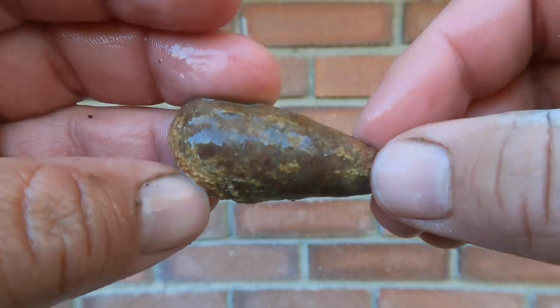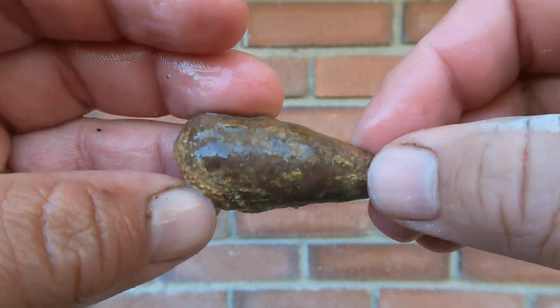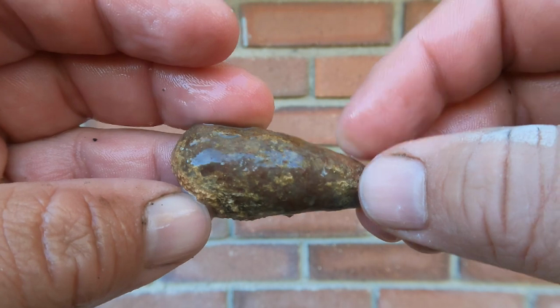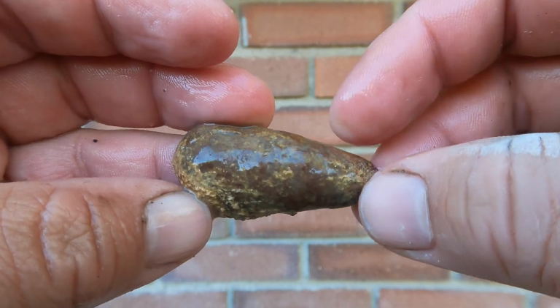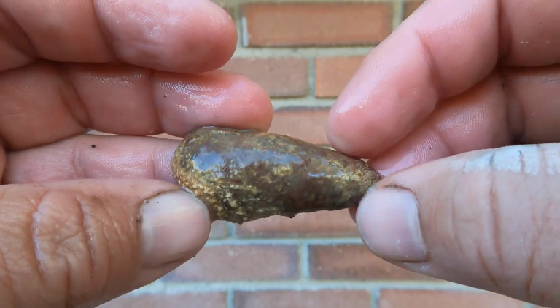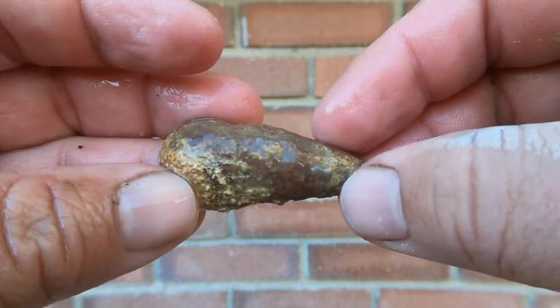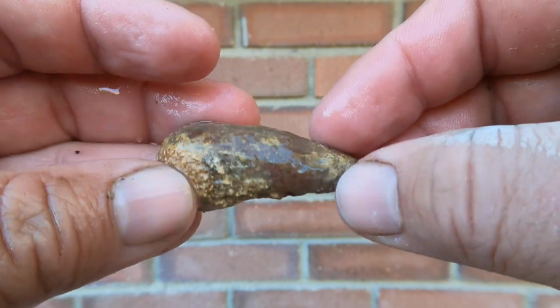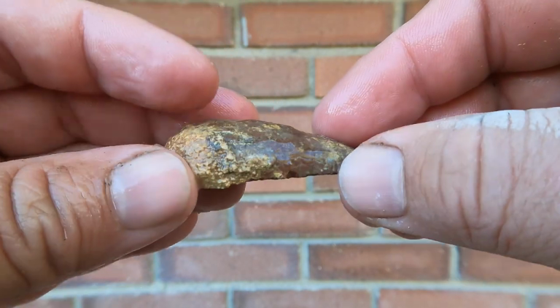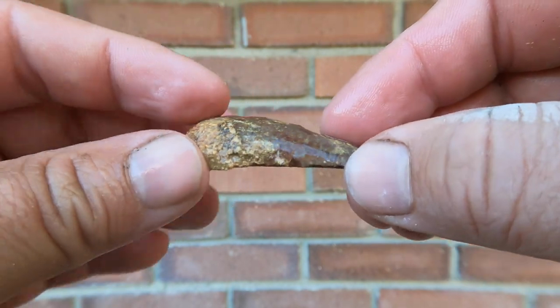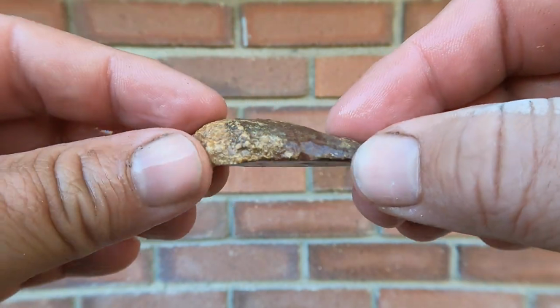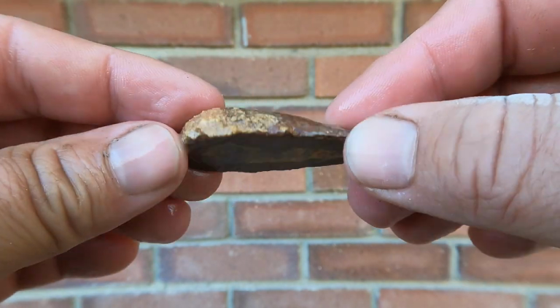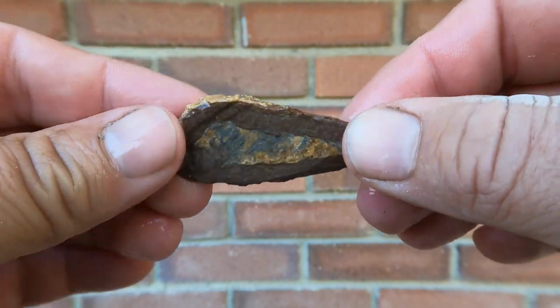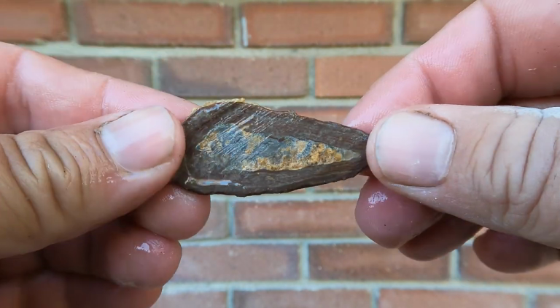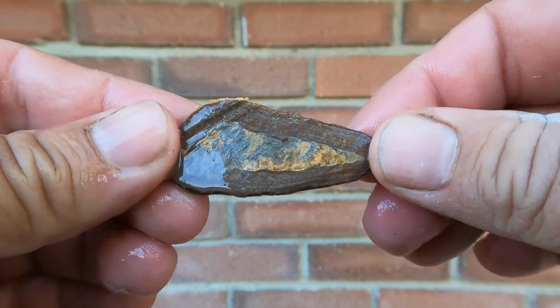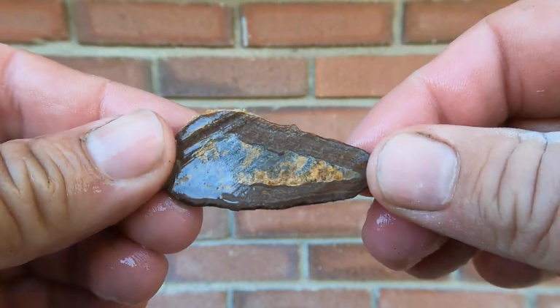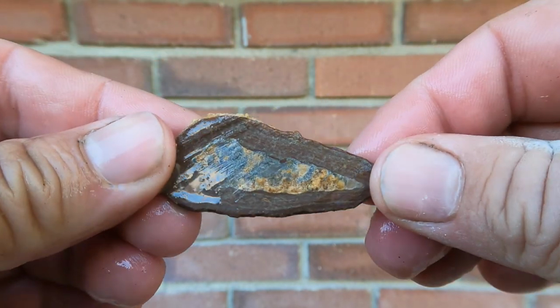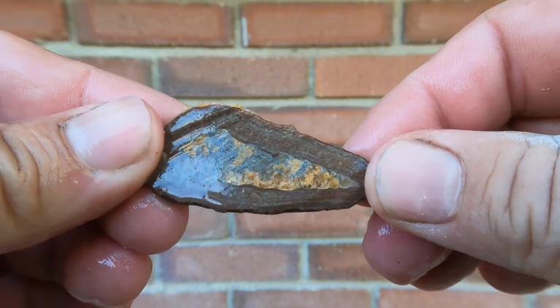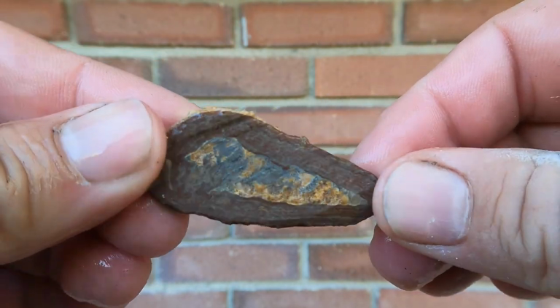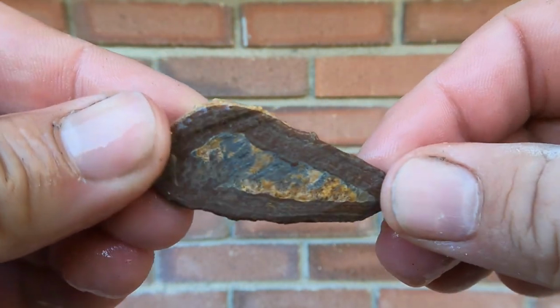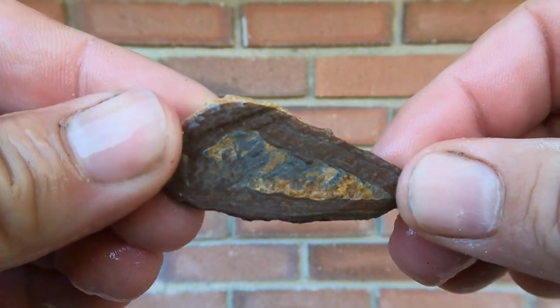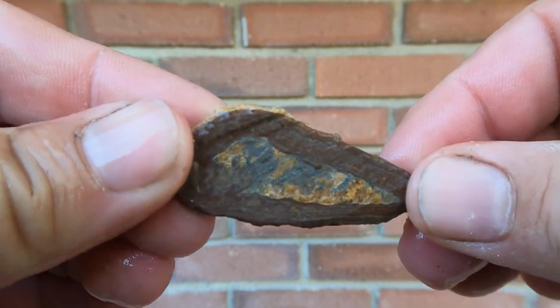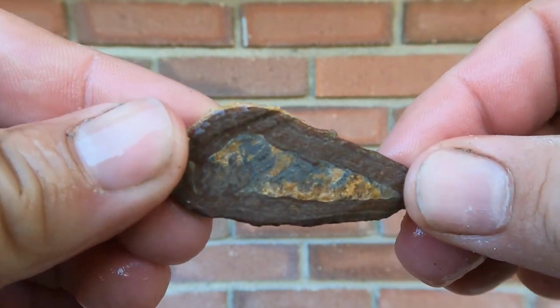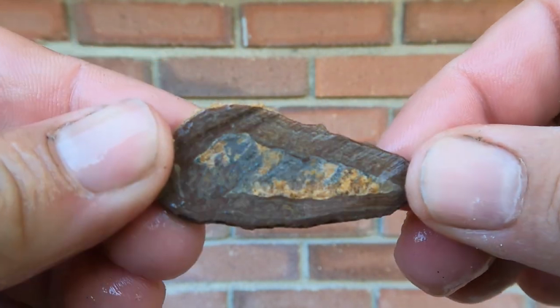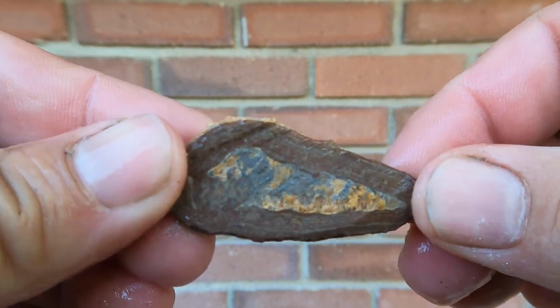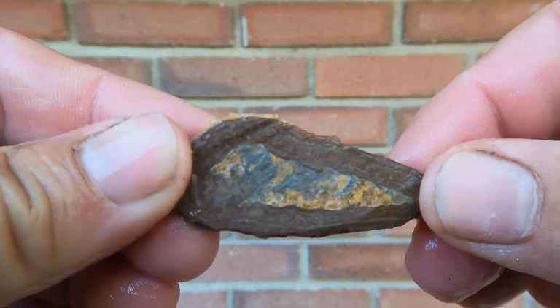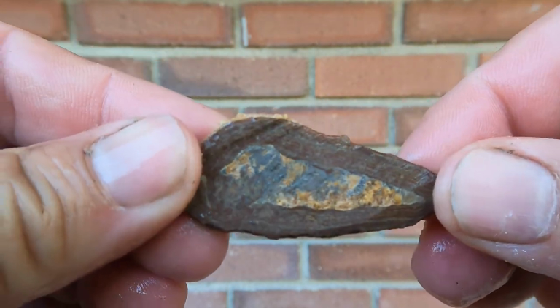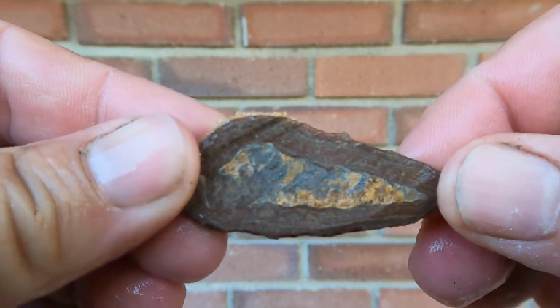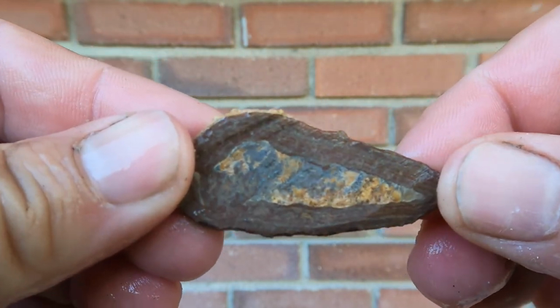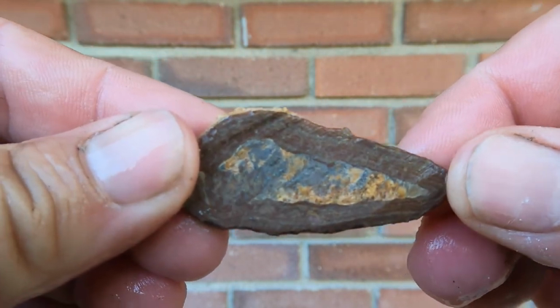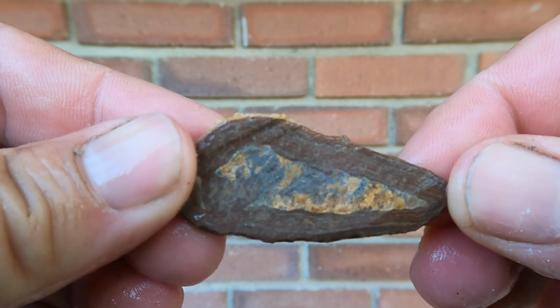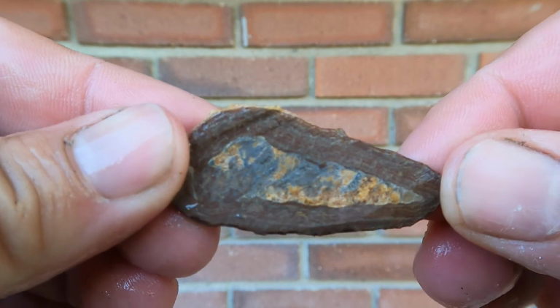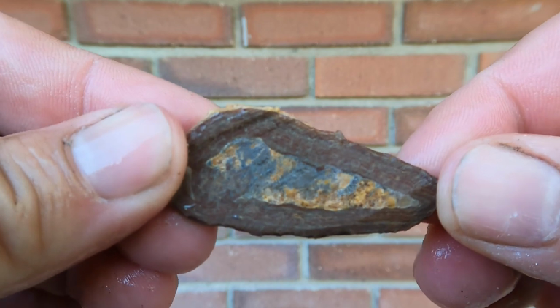Here's some more bird's eye gastropod shell. The other side broke. Interesting — that shell looks like it crushed a little bit.